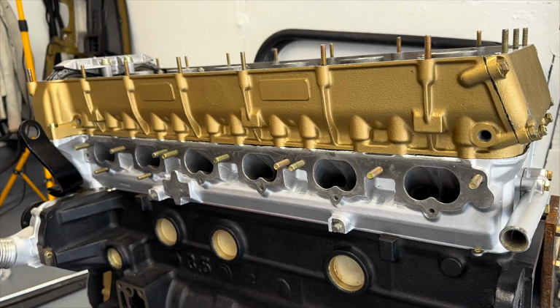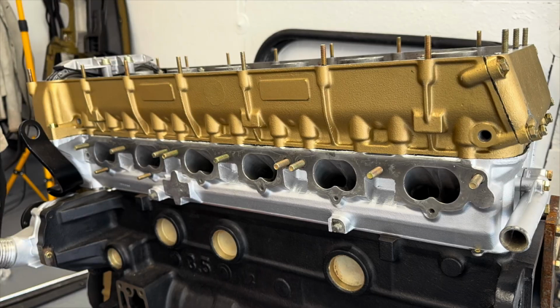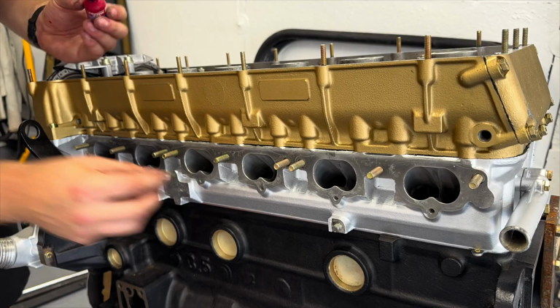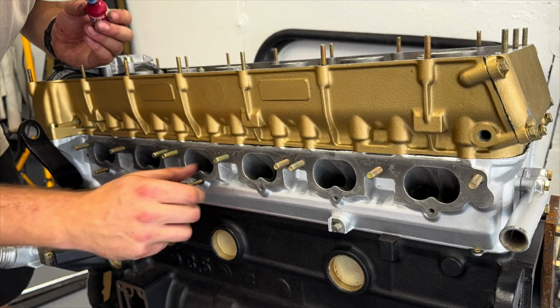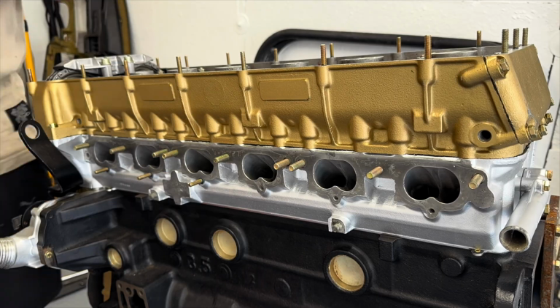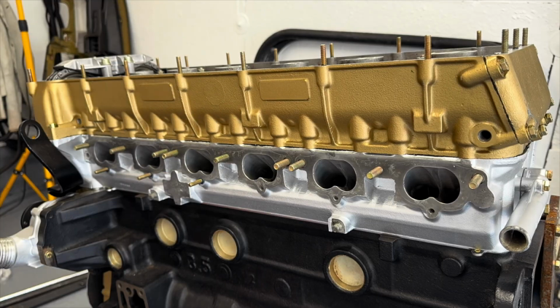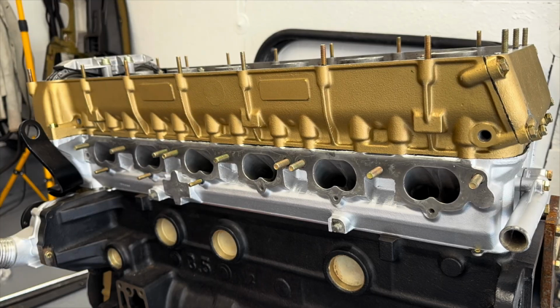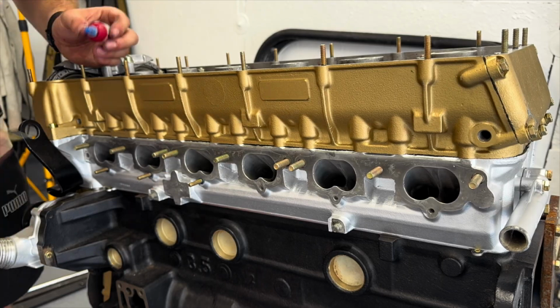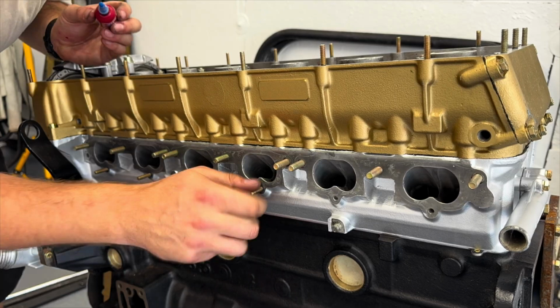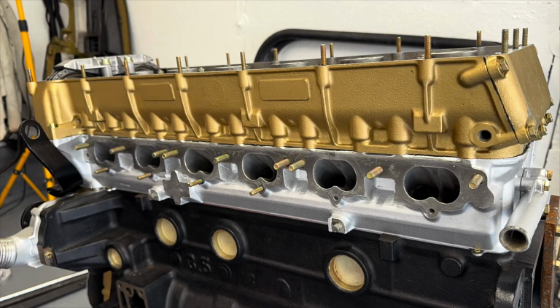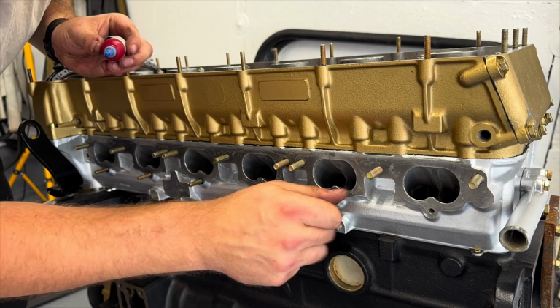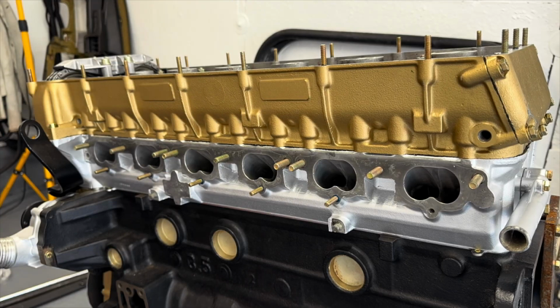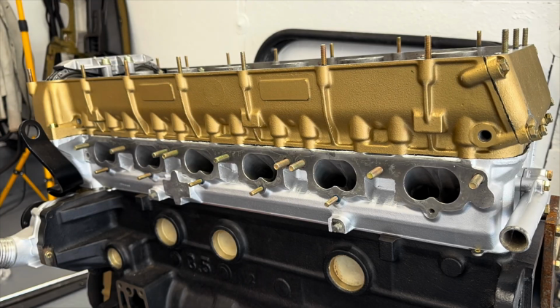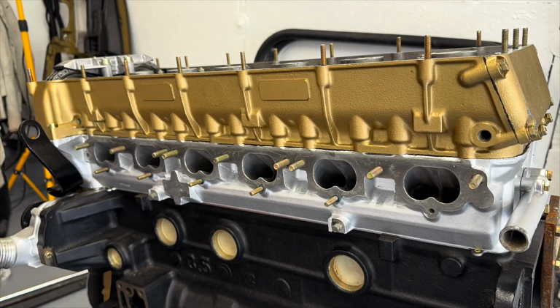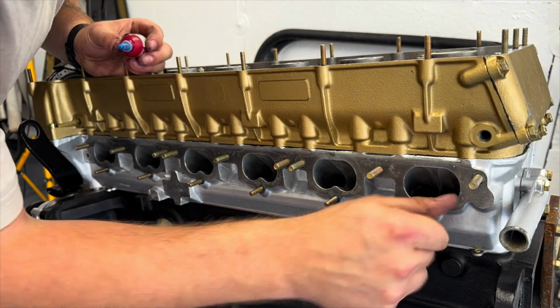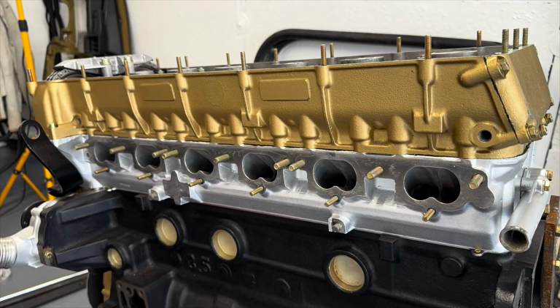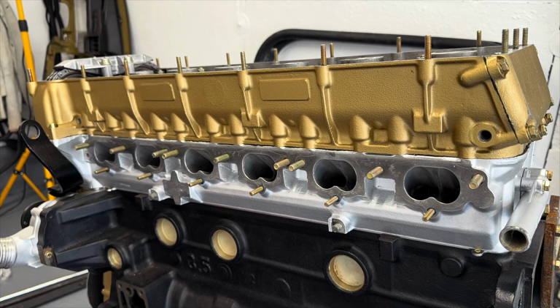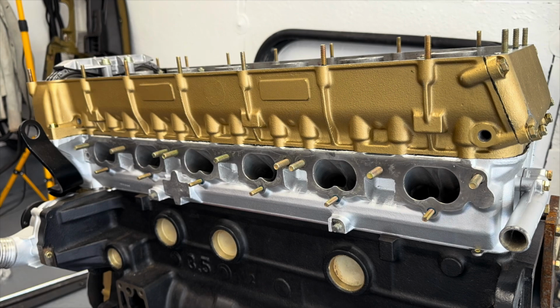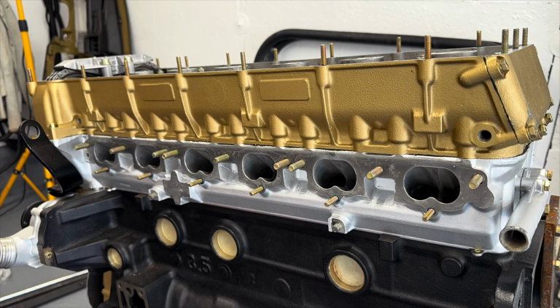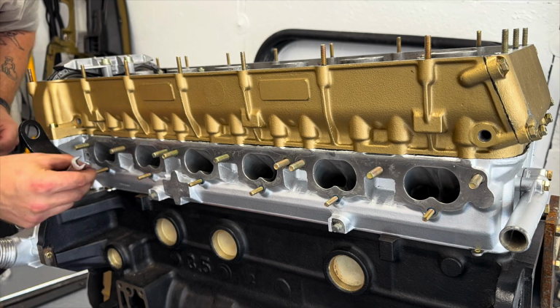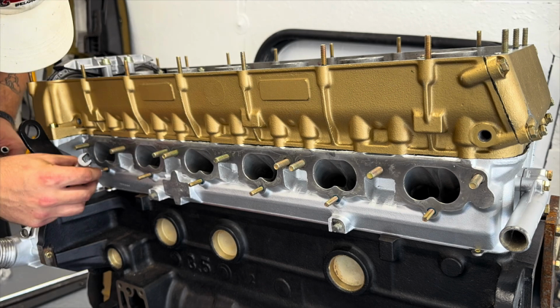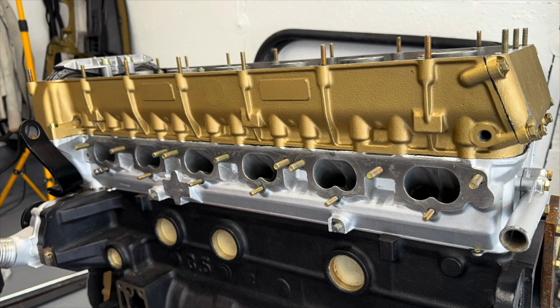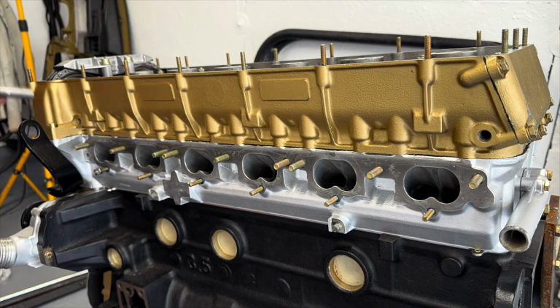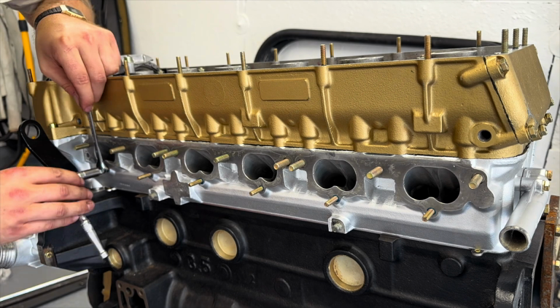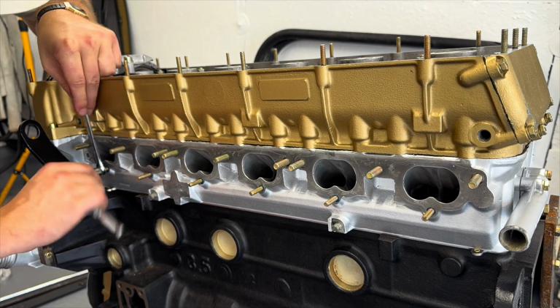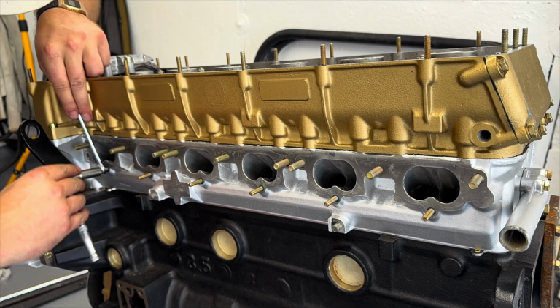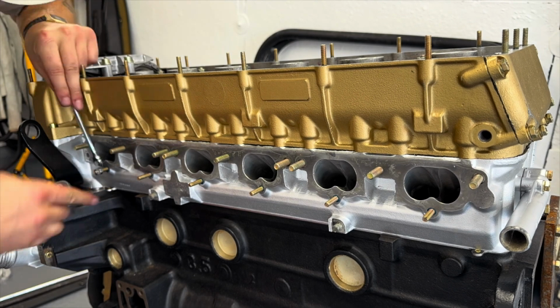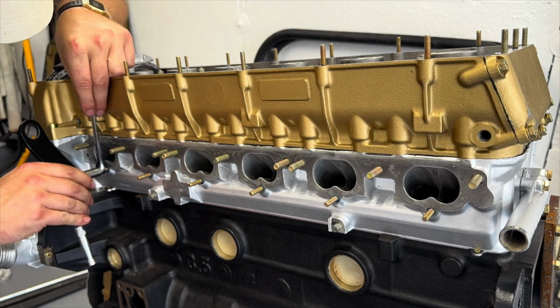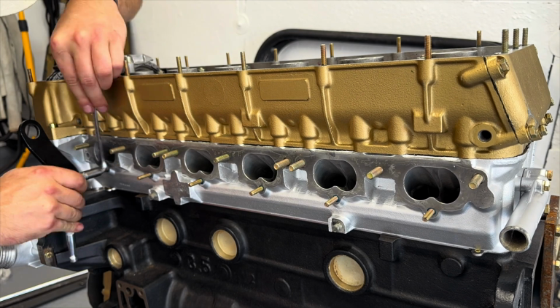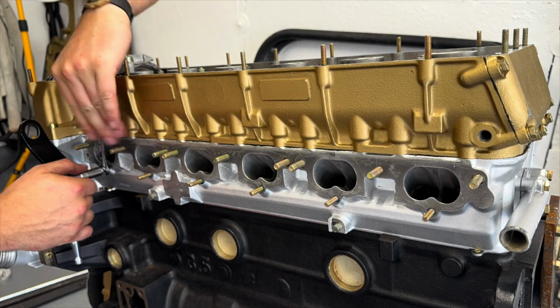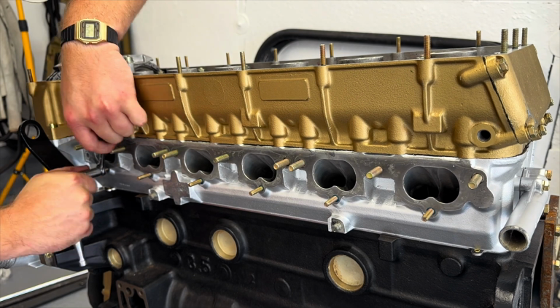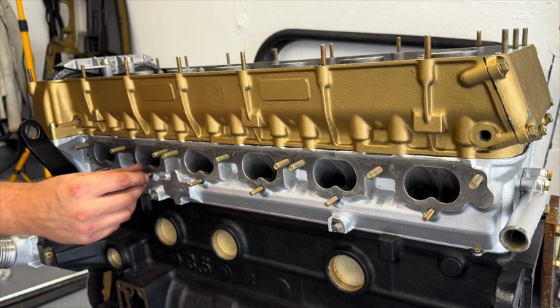The final studs are the lower ones for the ITBs. I've only ever used the top ones — these are the lower ones being installed now.